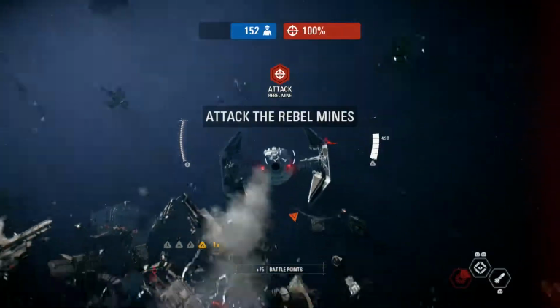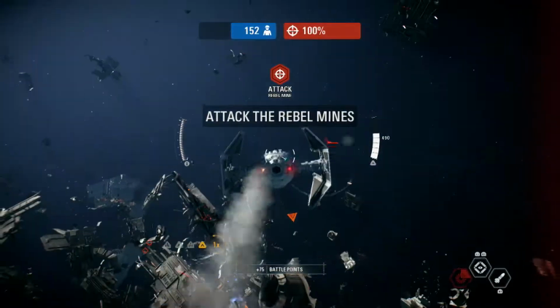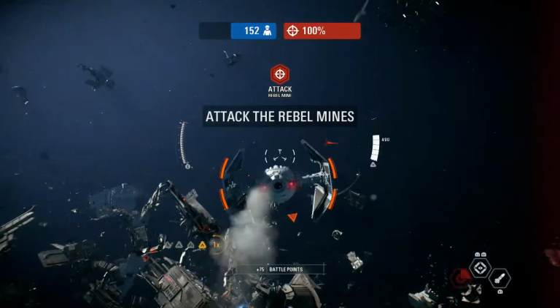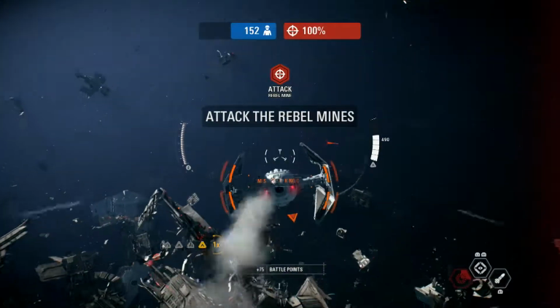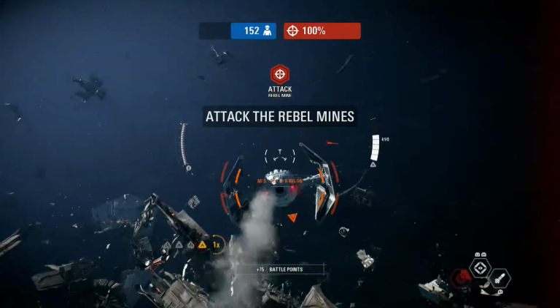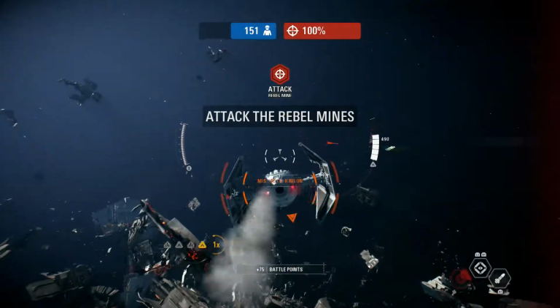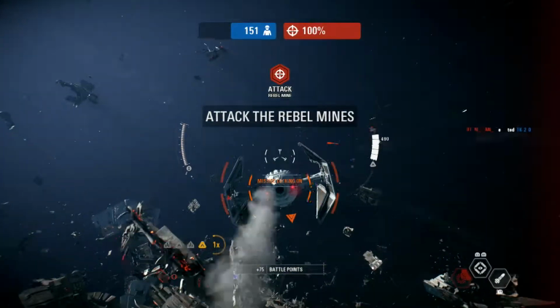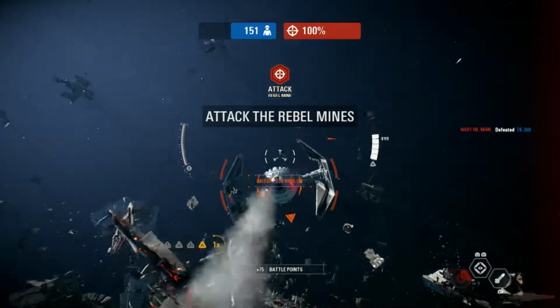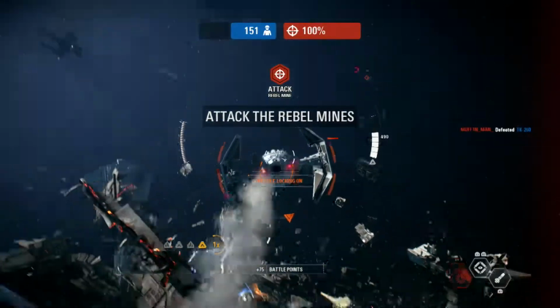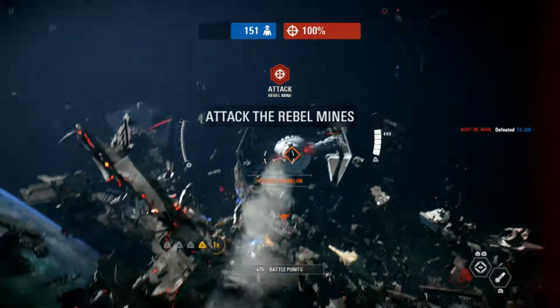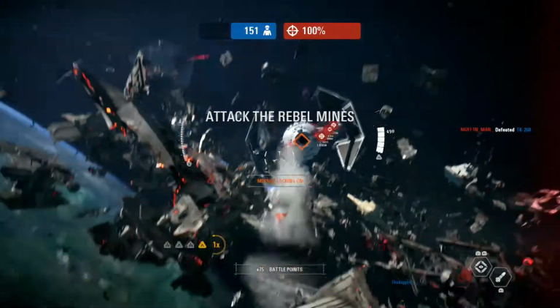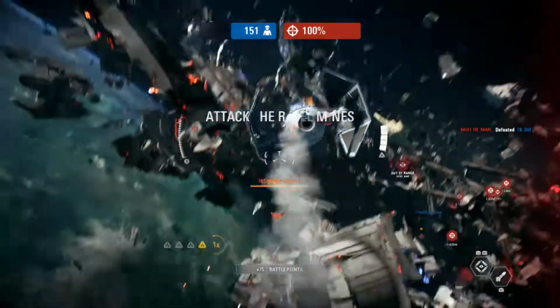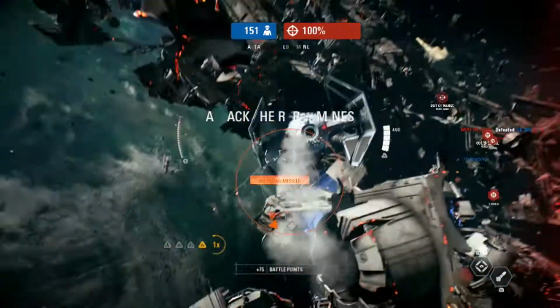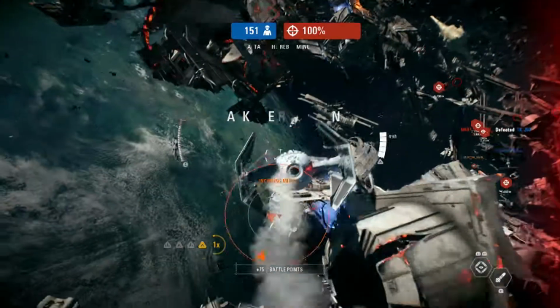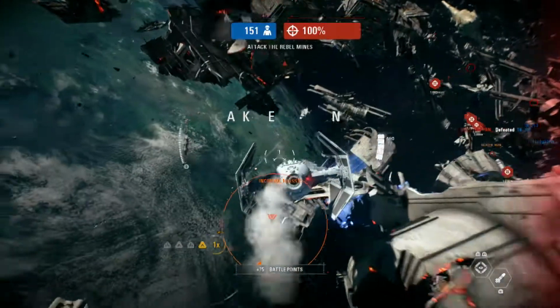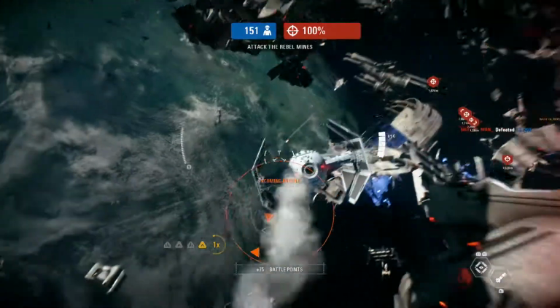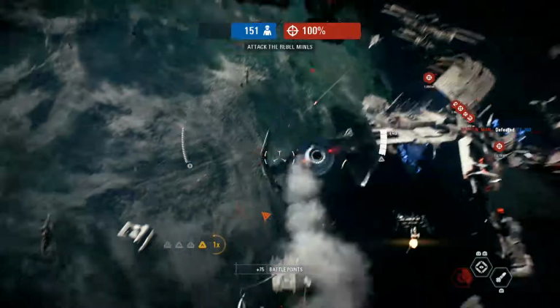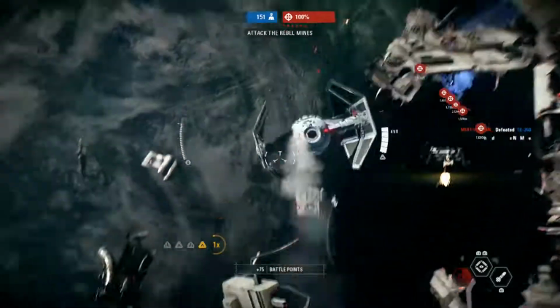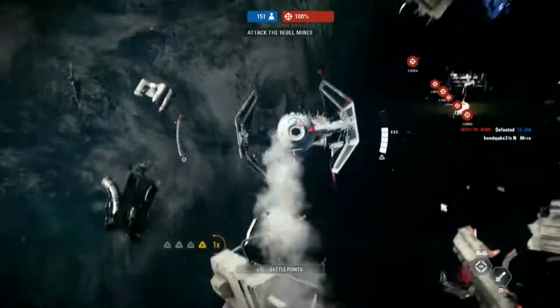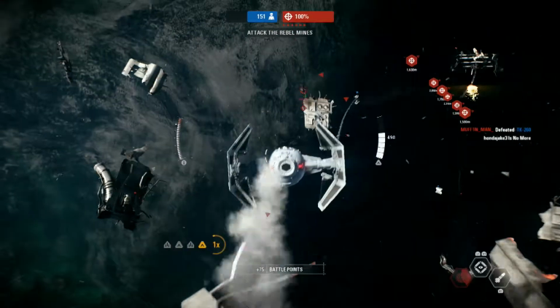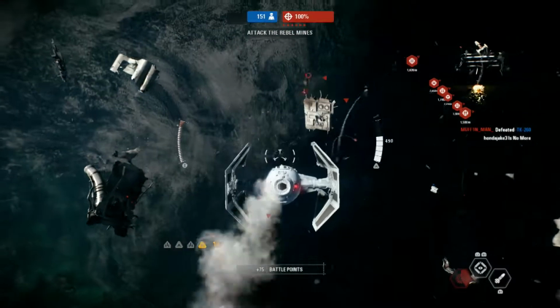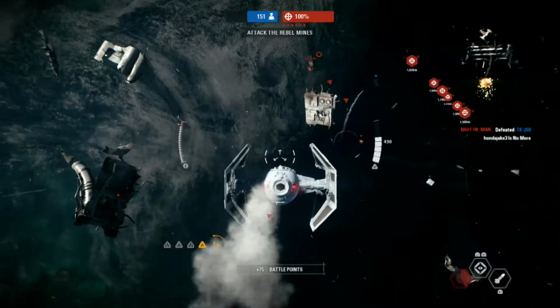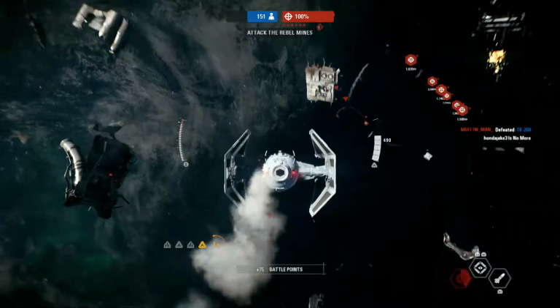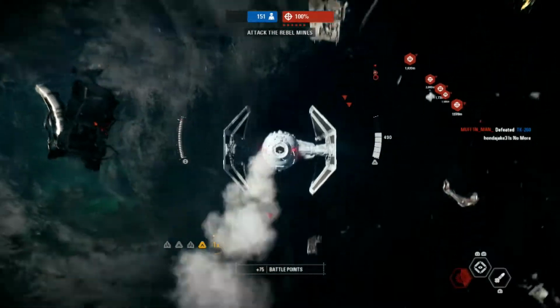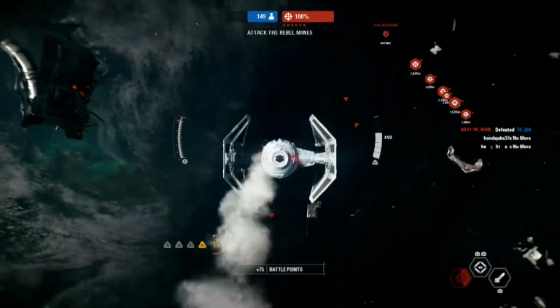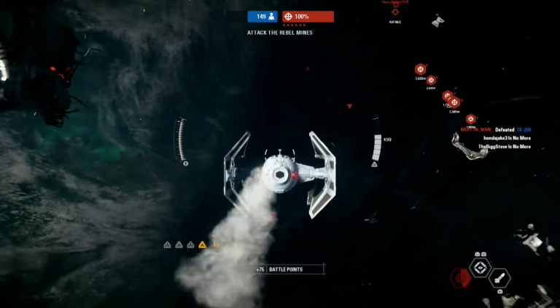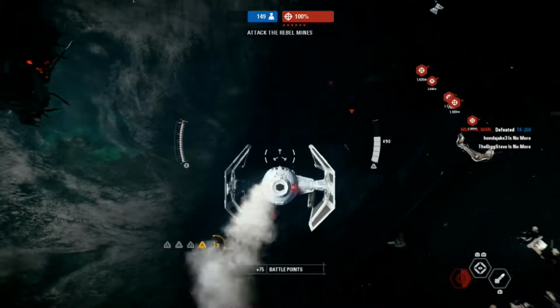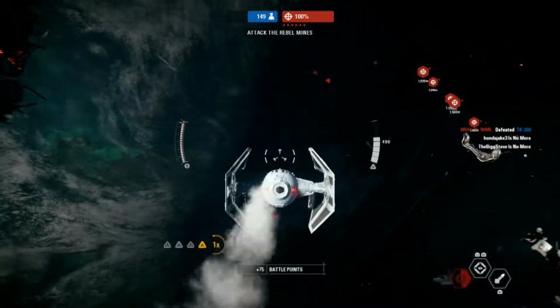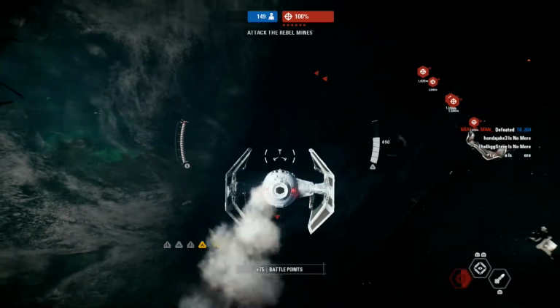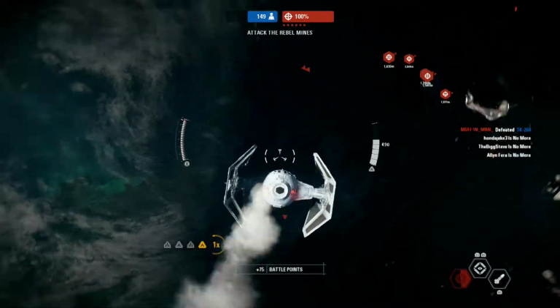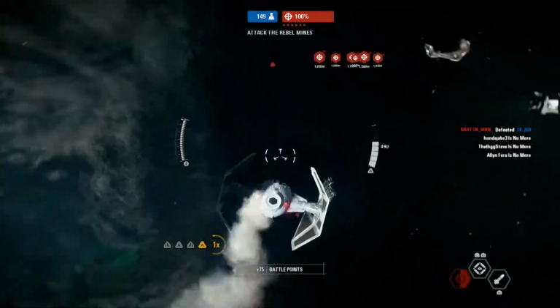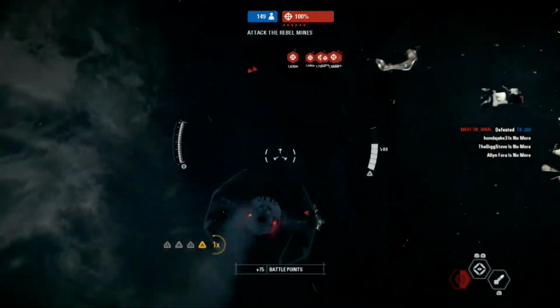Rebel mines protect the cruiser. Destroy them and we'll begin our assault.